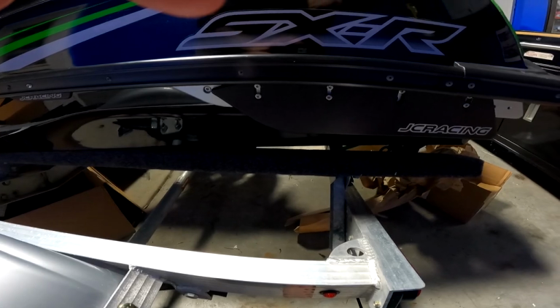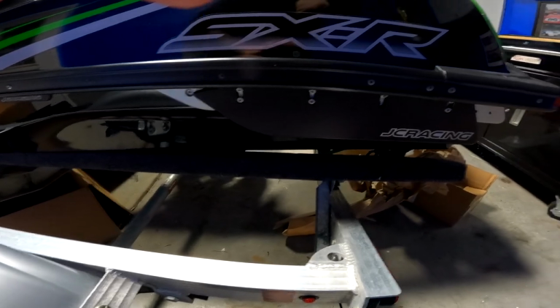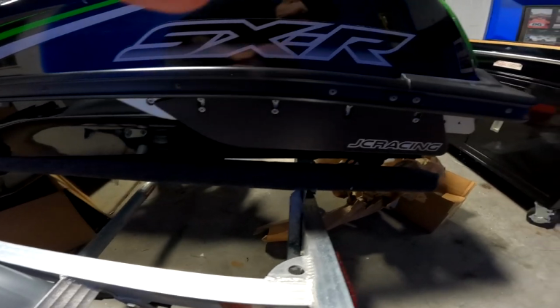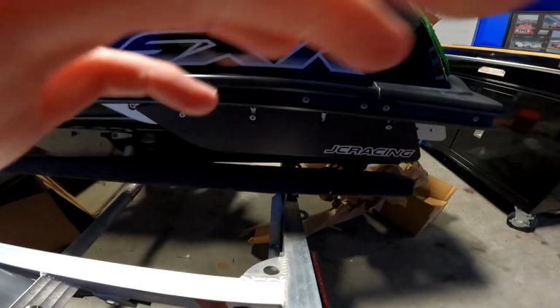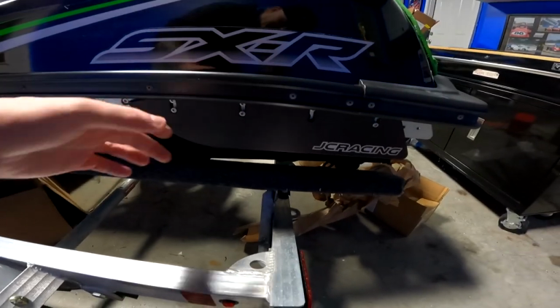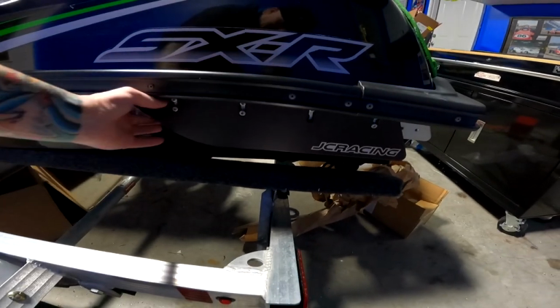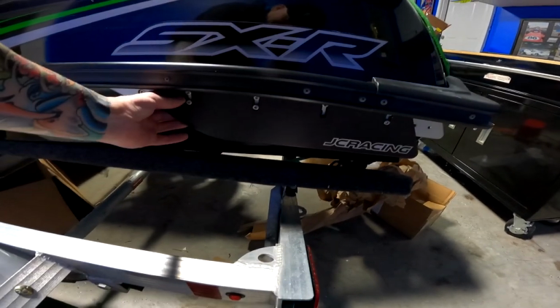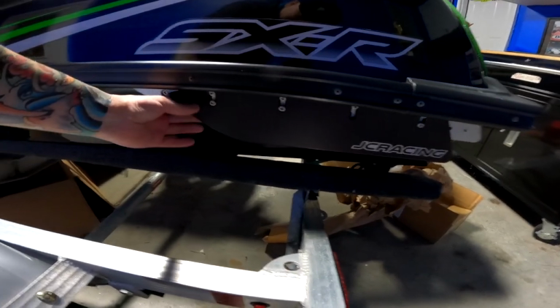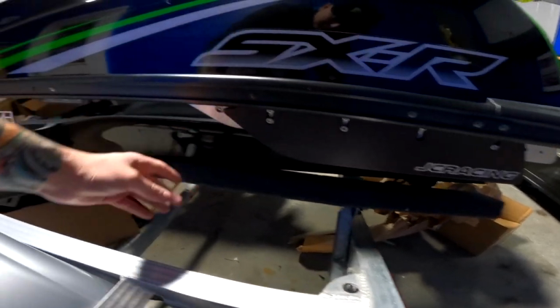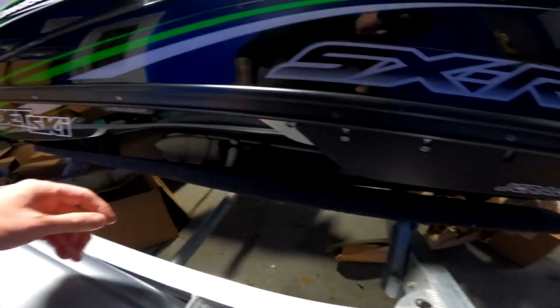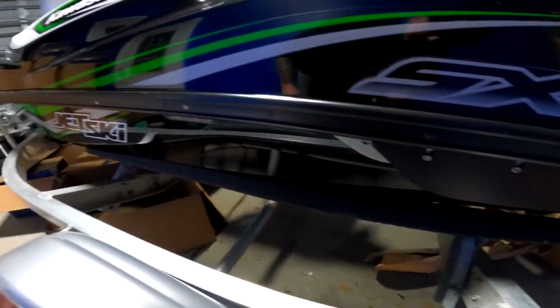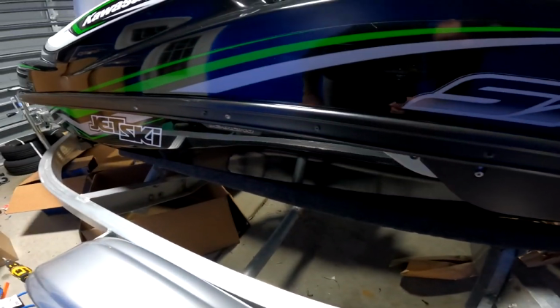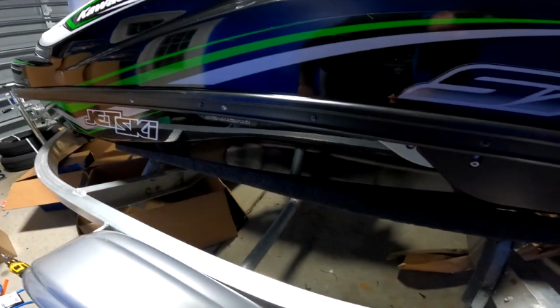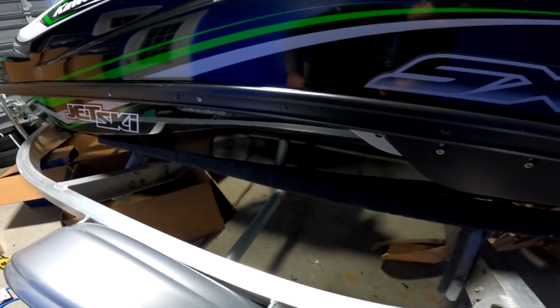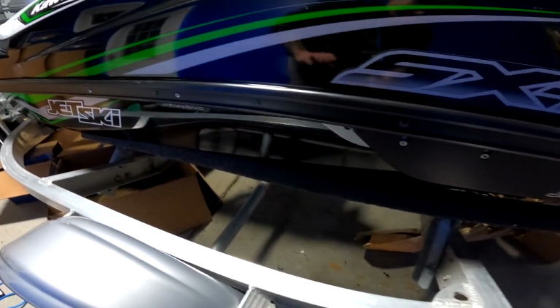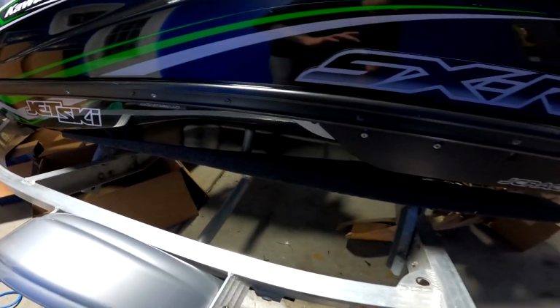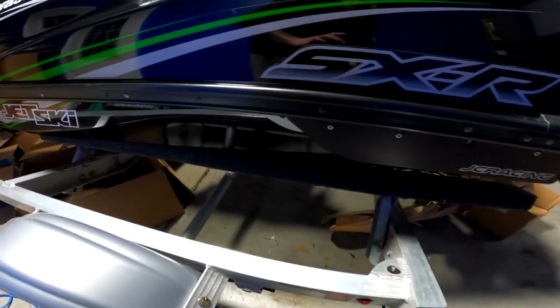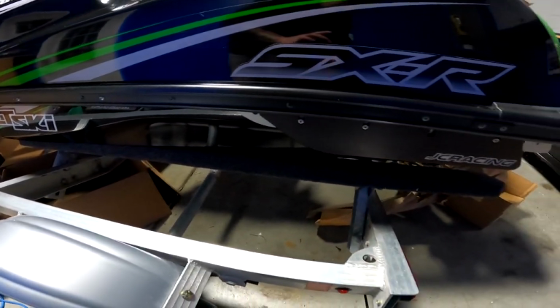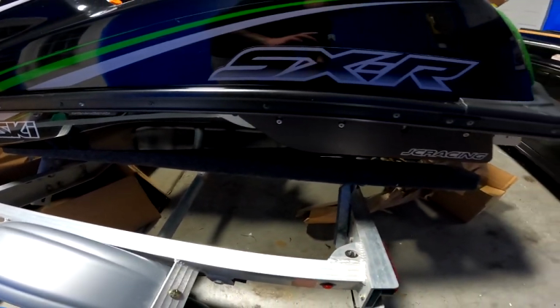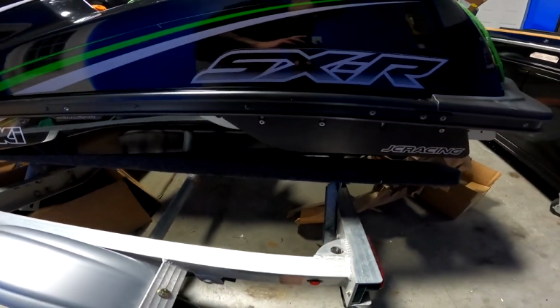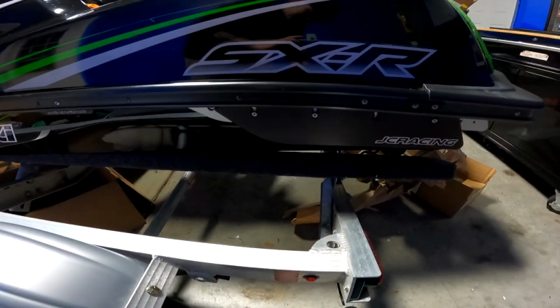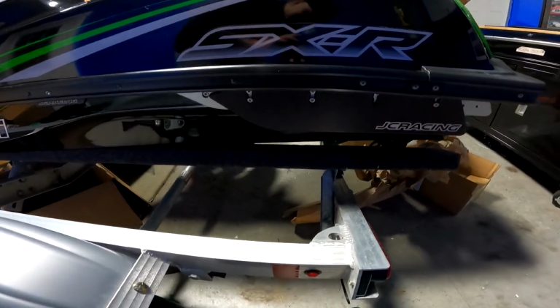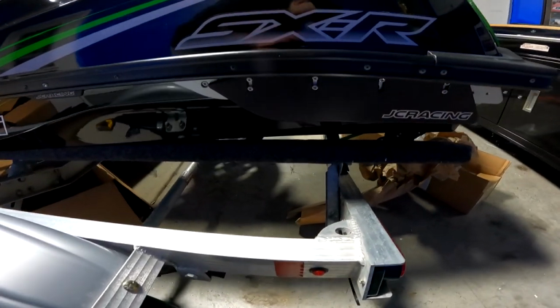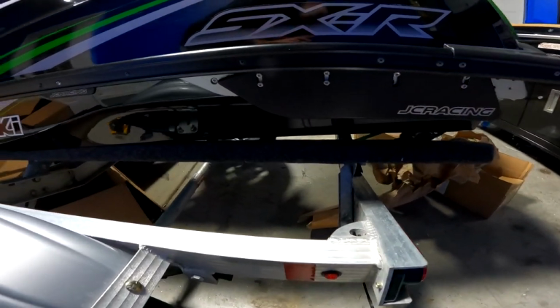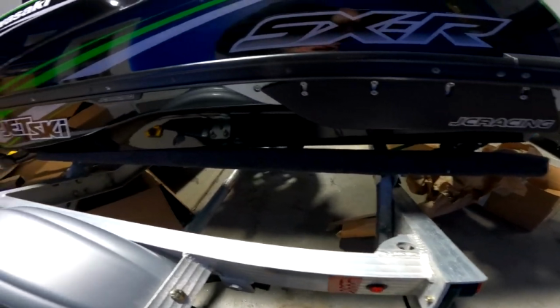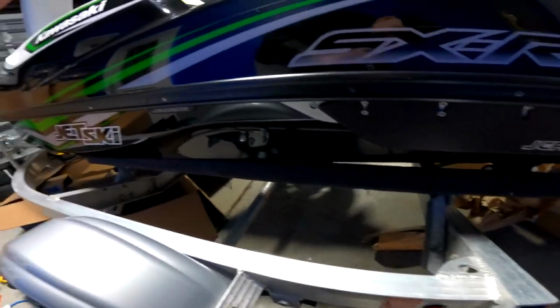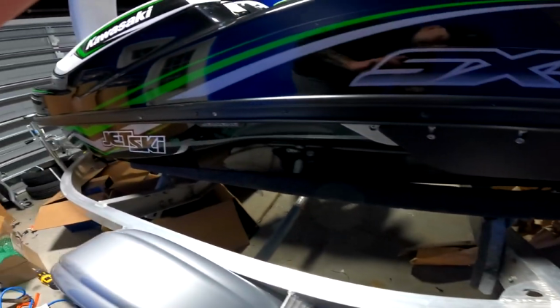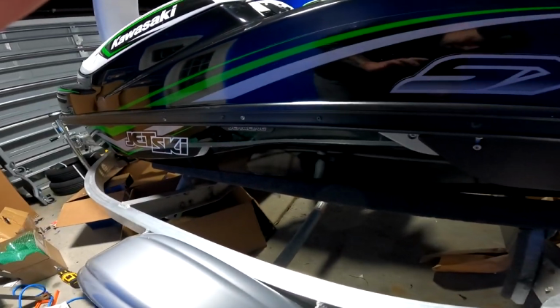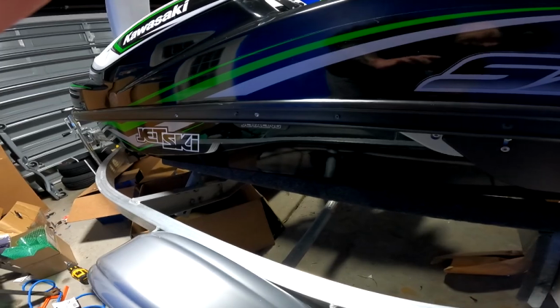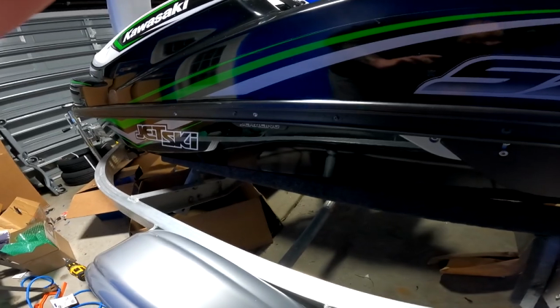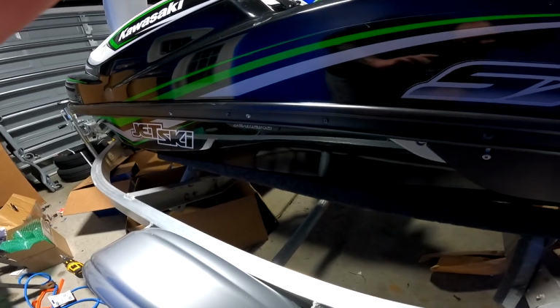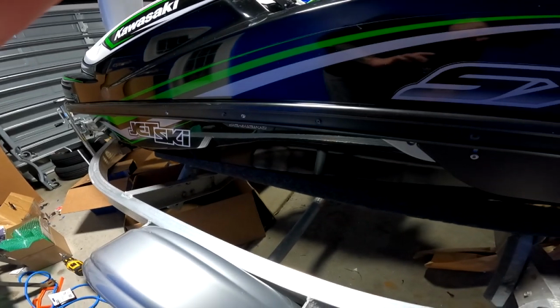Bingo! Man, look how sharp that looks. Looking good, looking good, looking good!